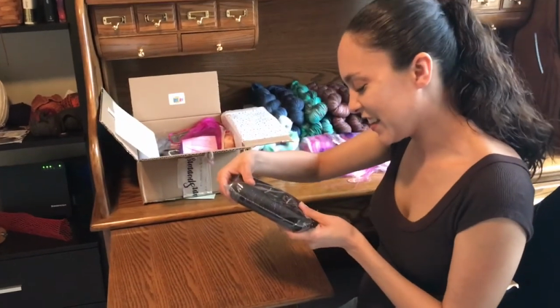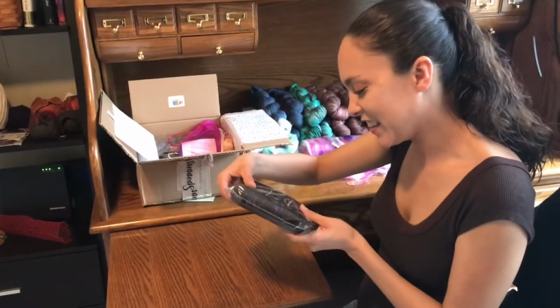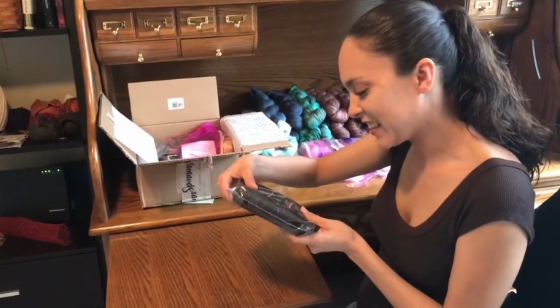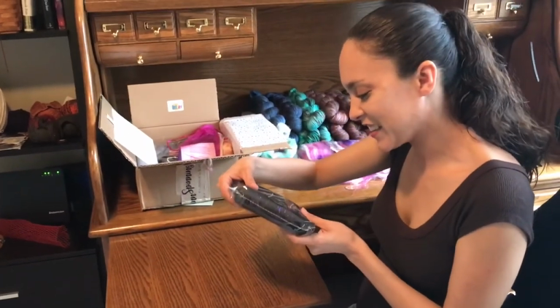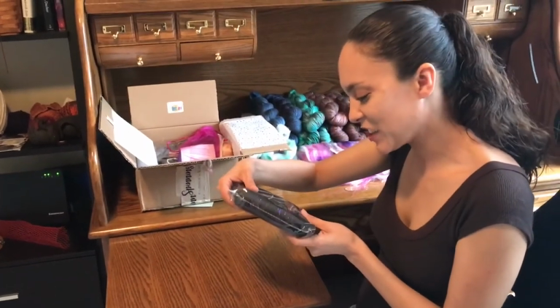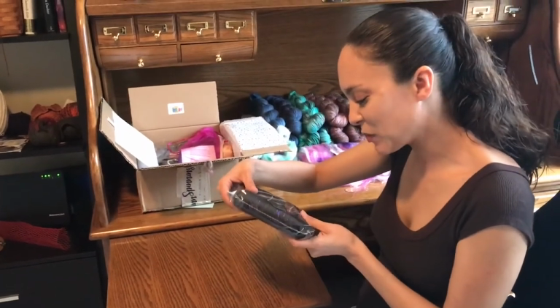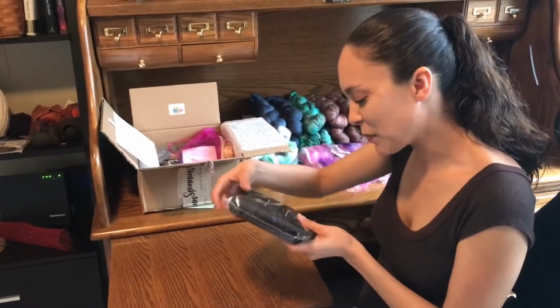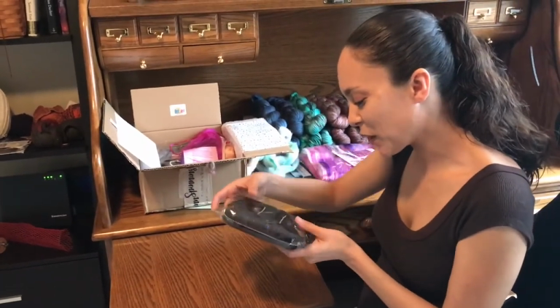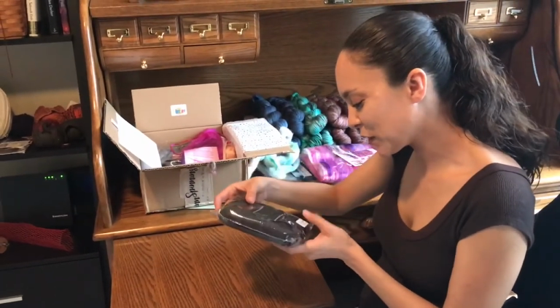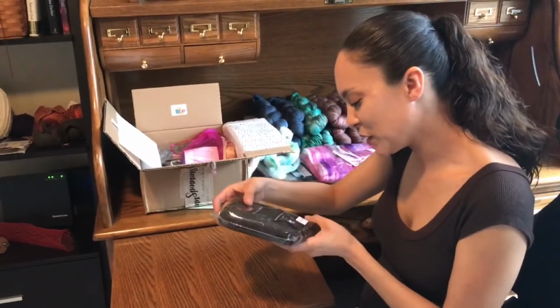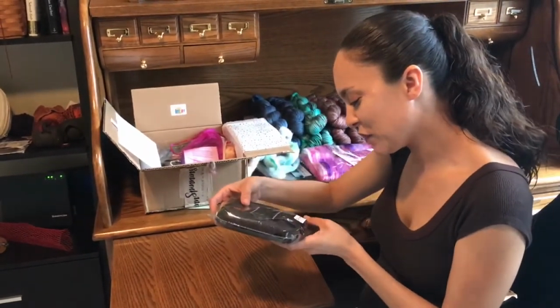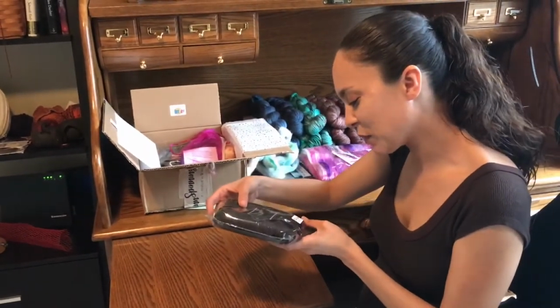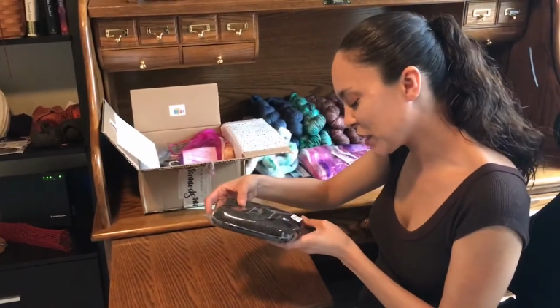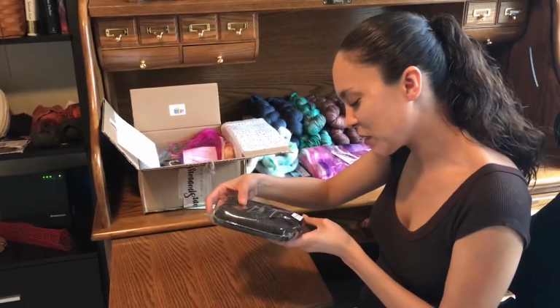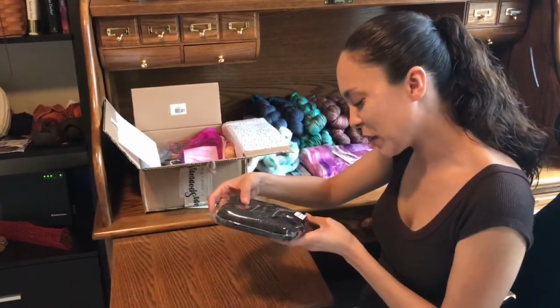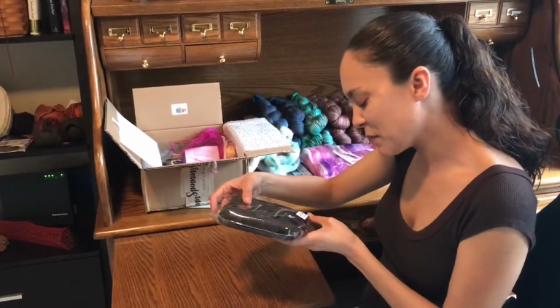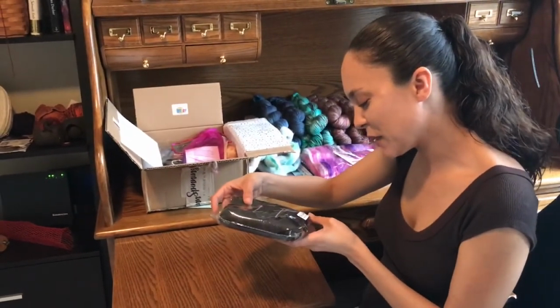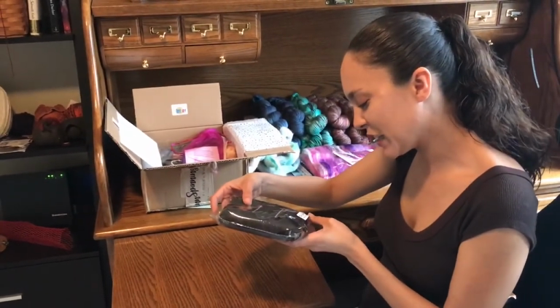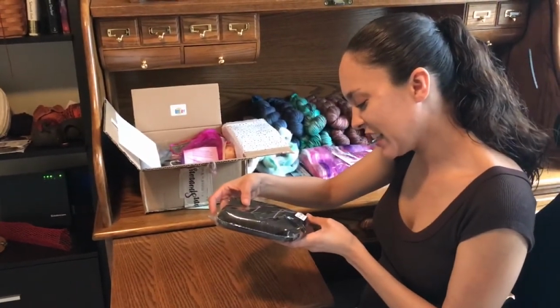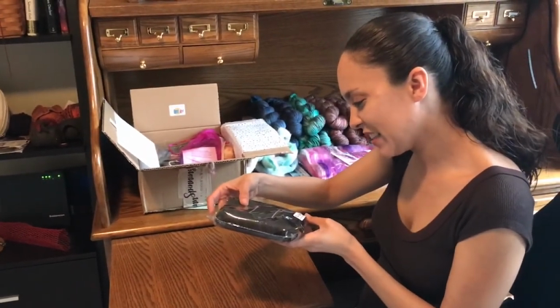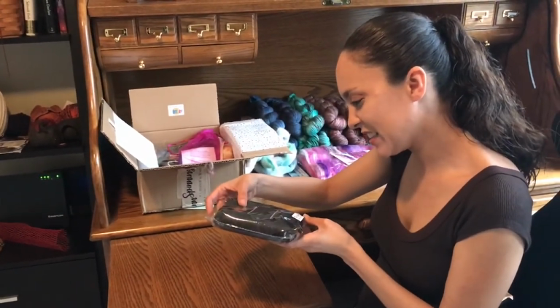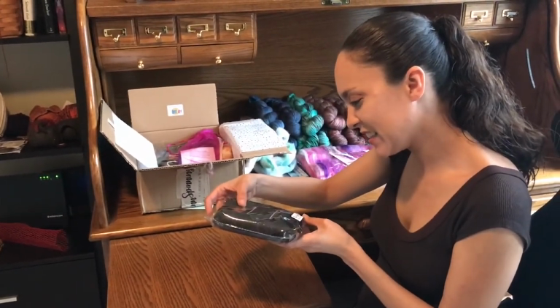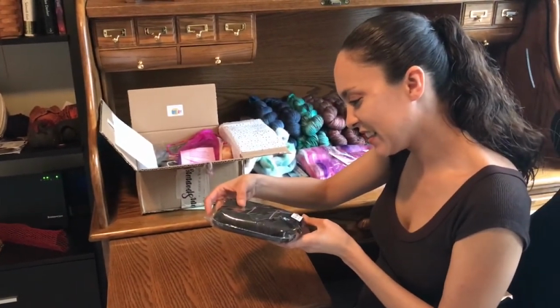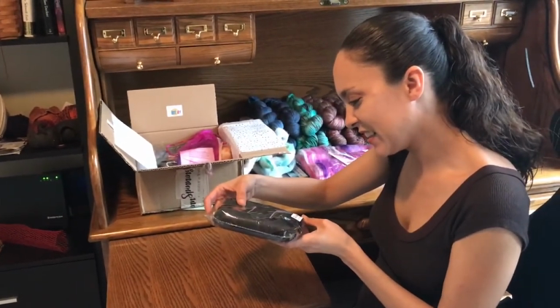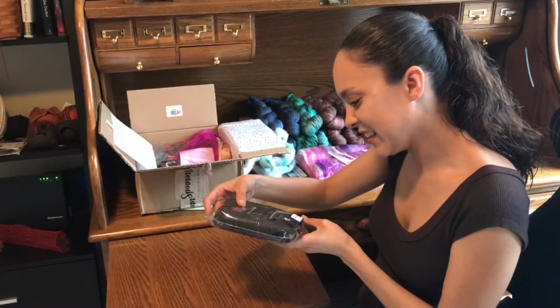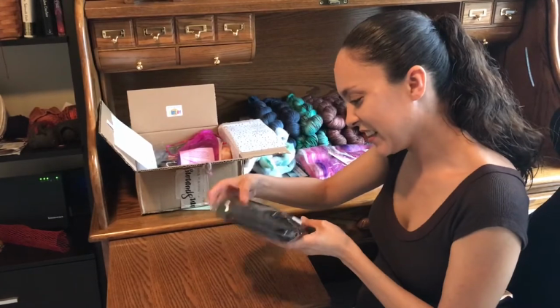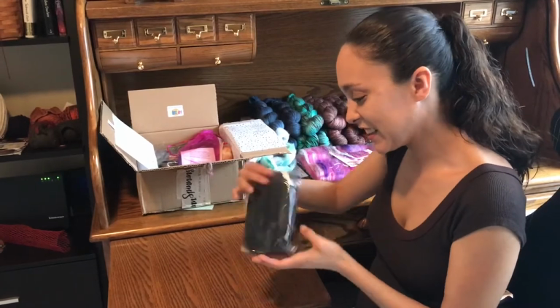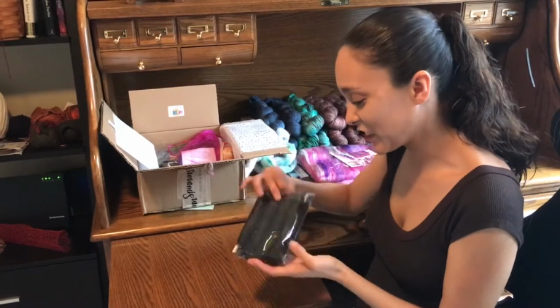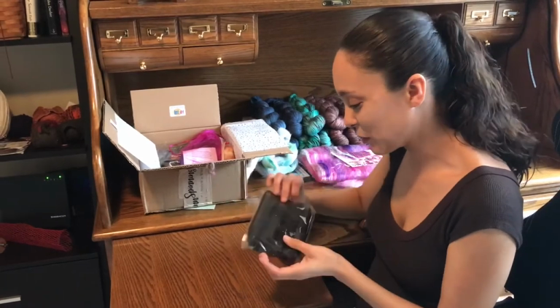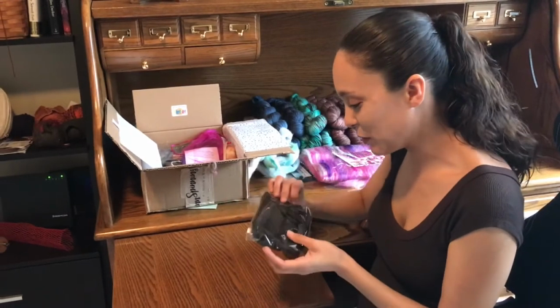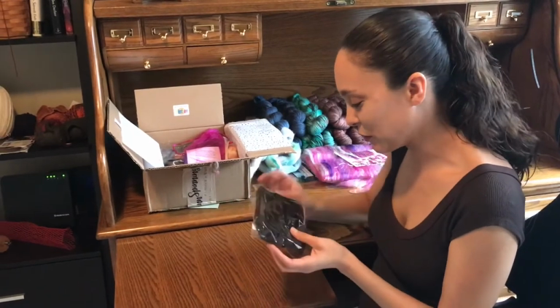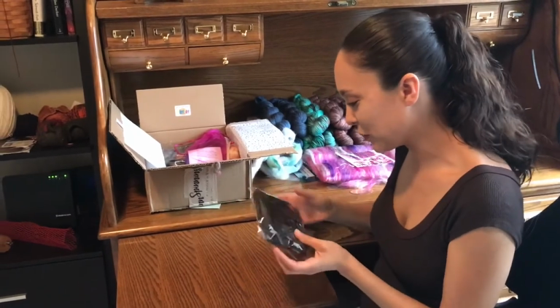This is Sparkle from the Spun Bunny. This looks beautiful.